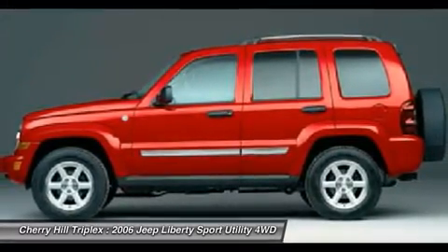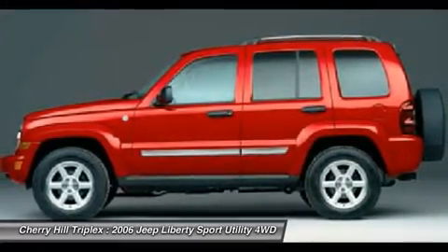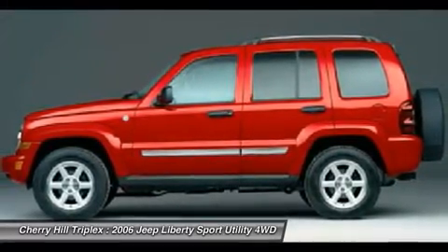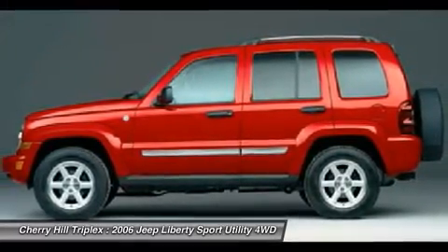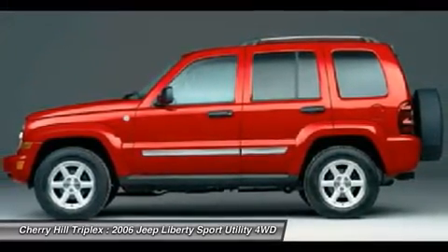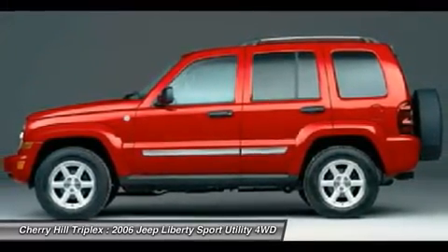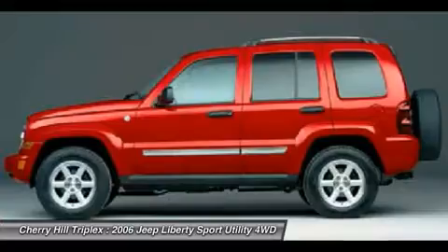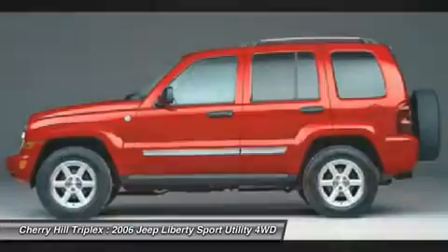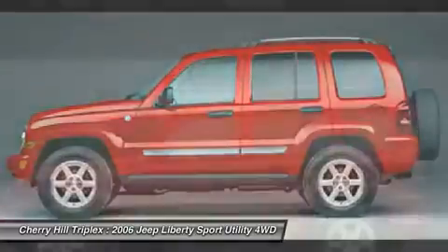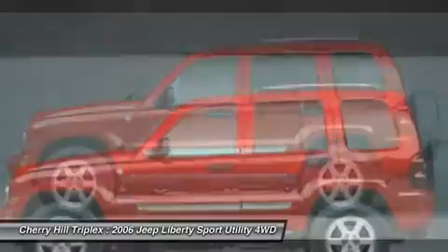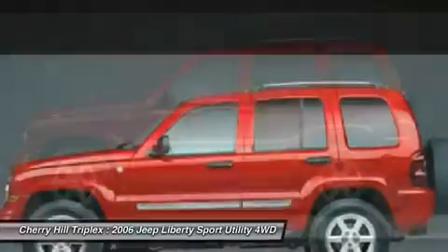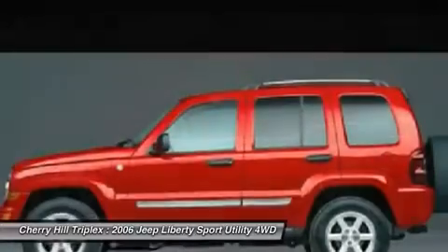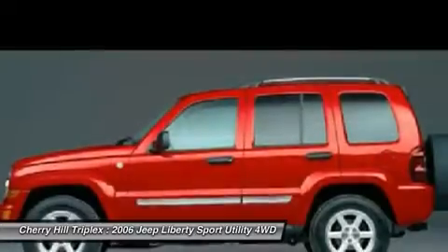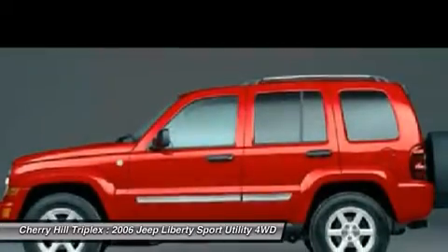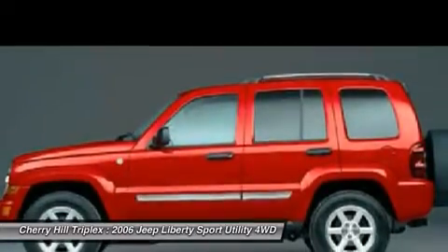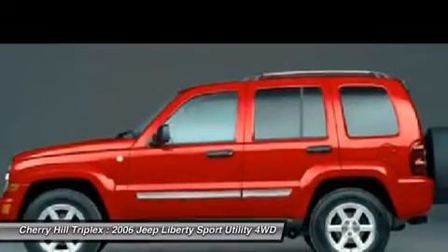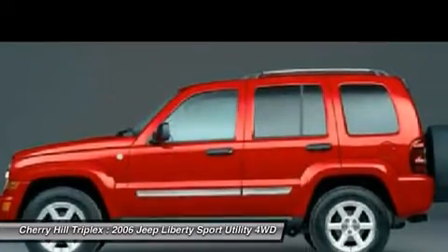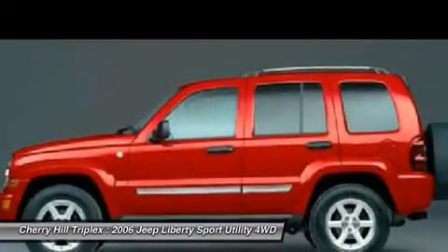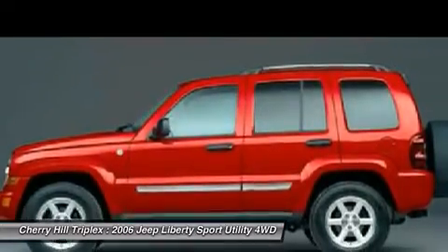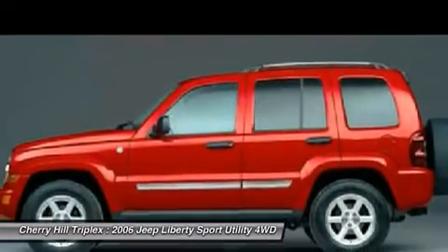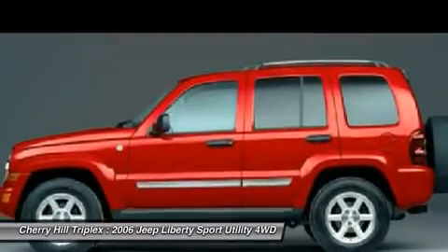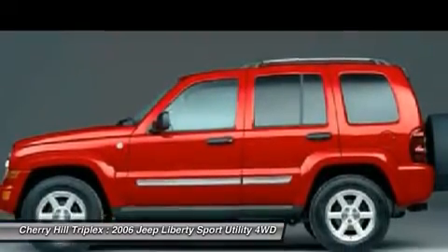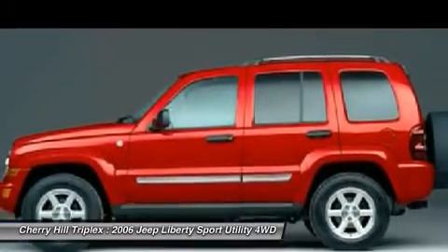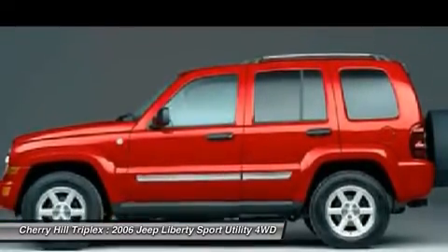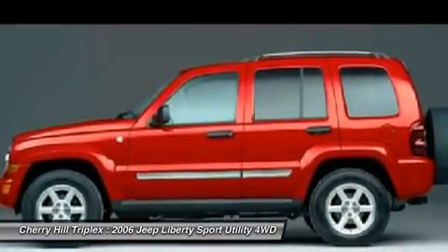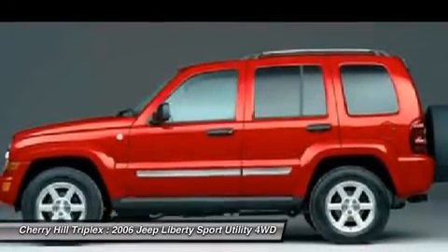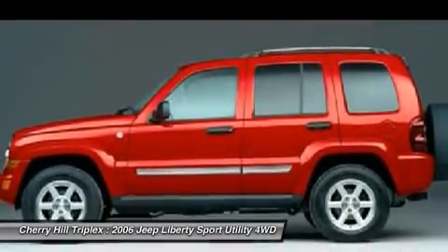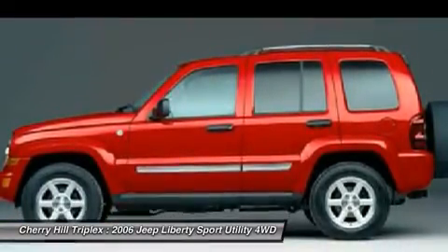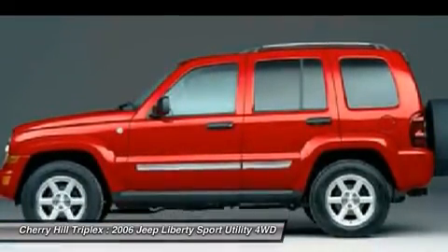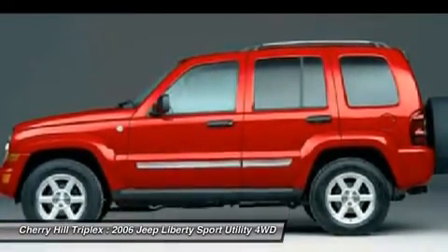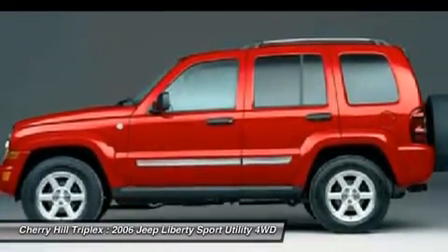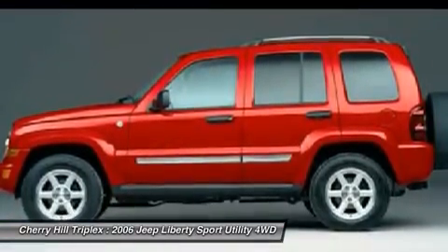Power steering, adjustable steering wheel, keyless entry, cruise control, four-wheel disc brakes.